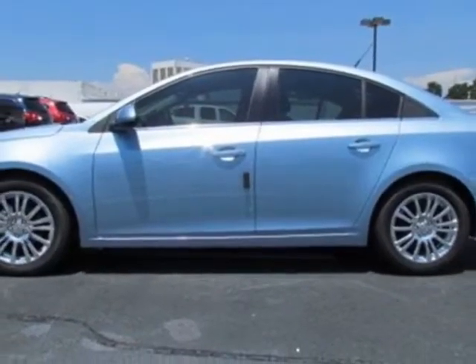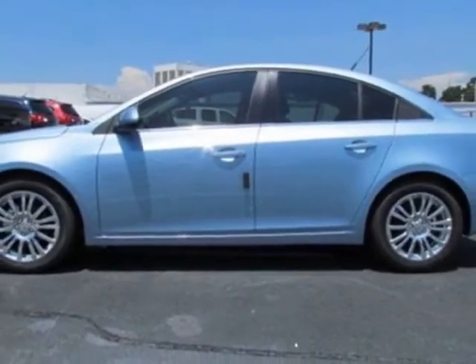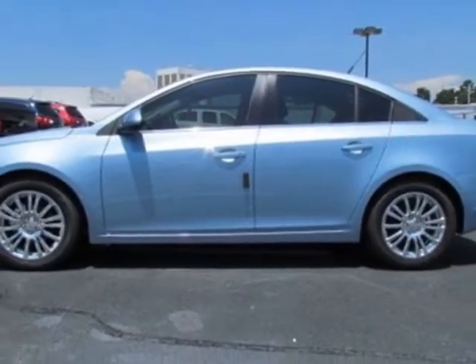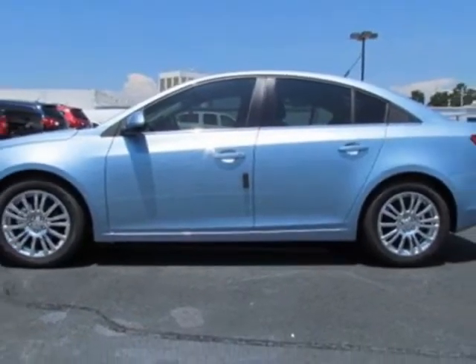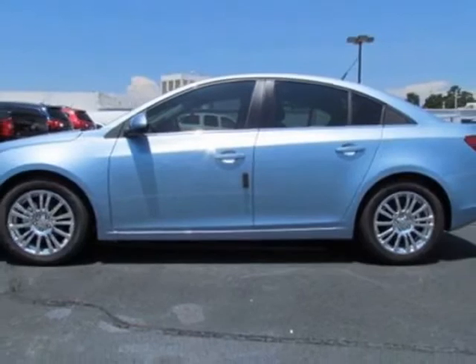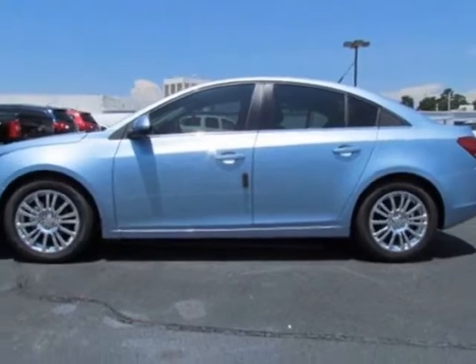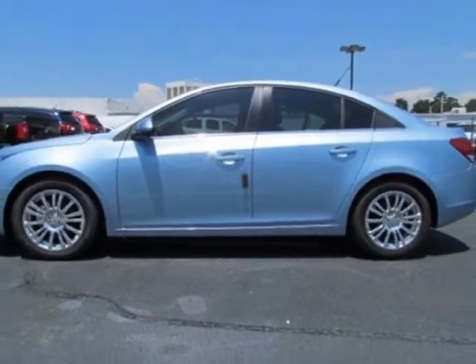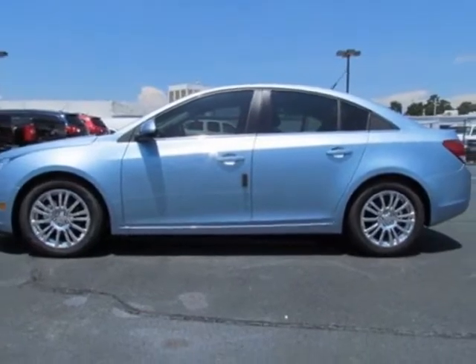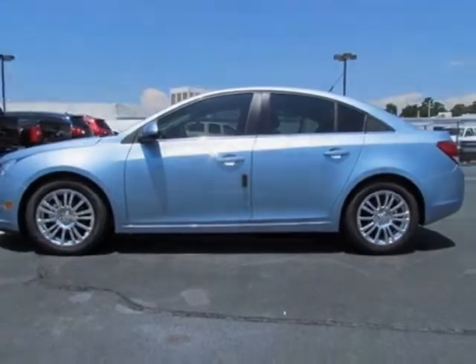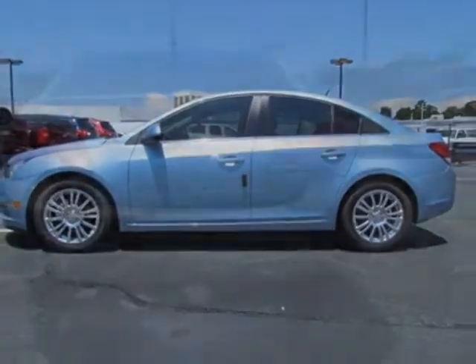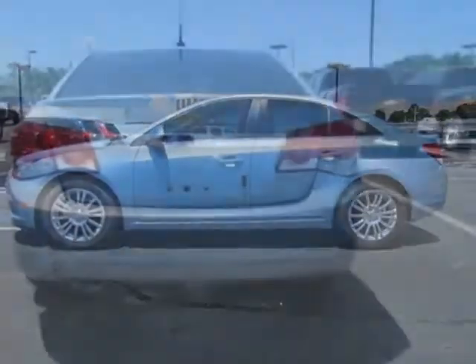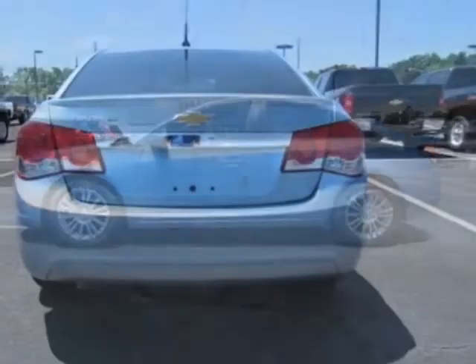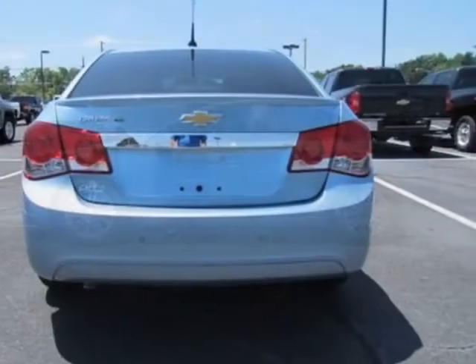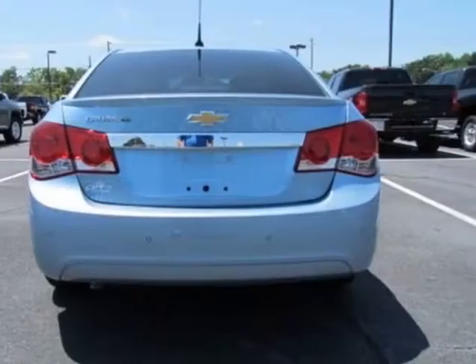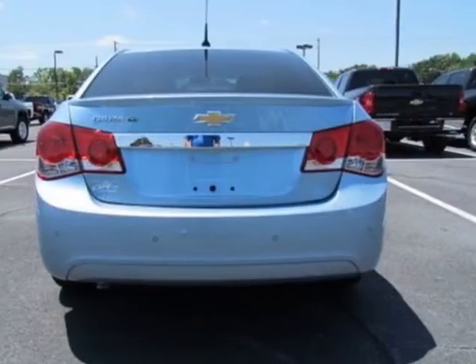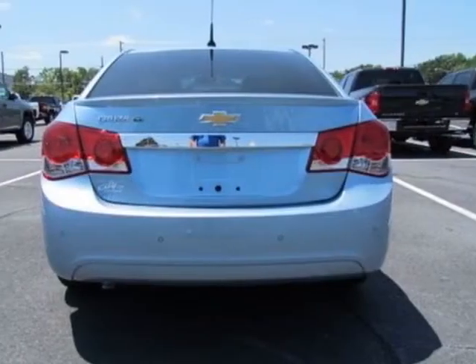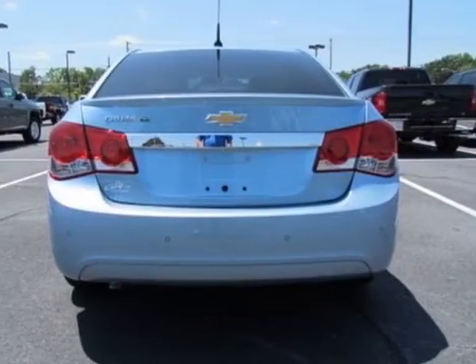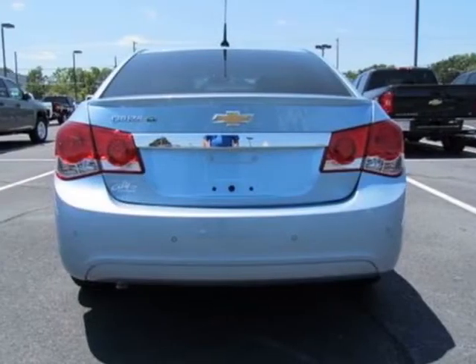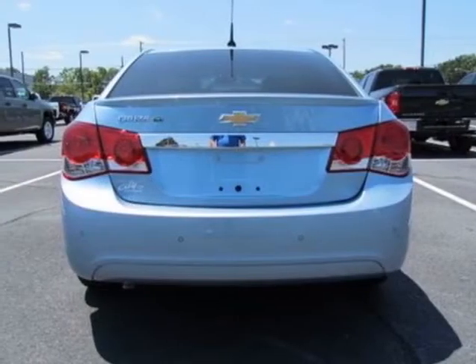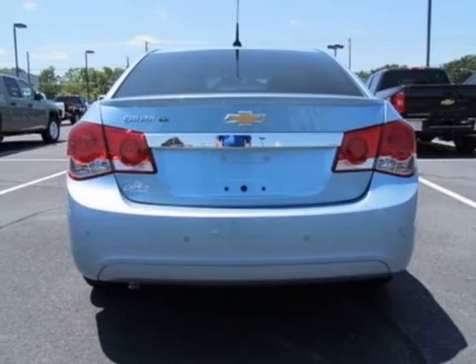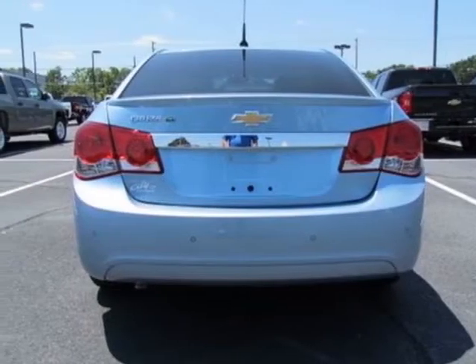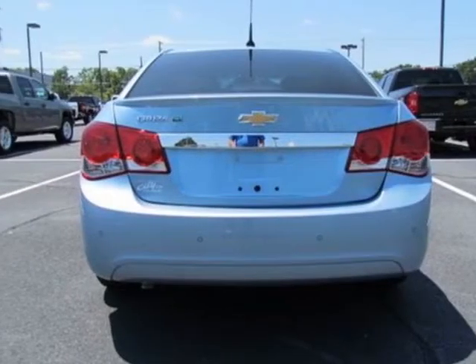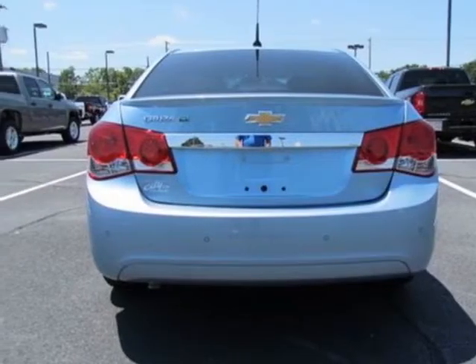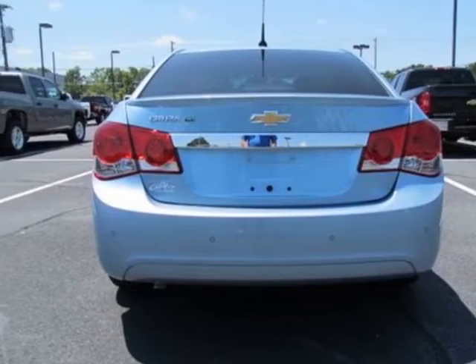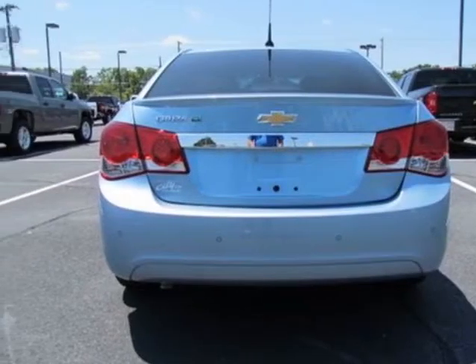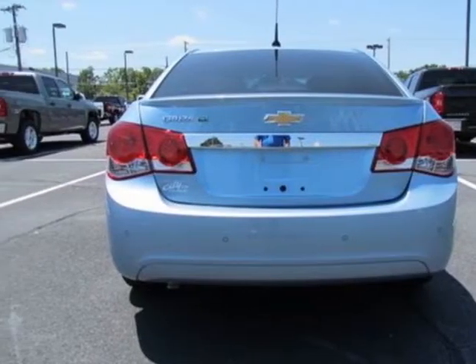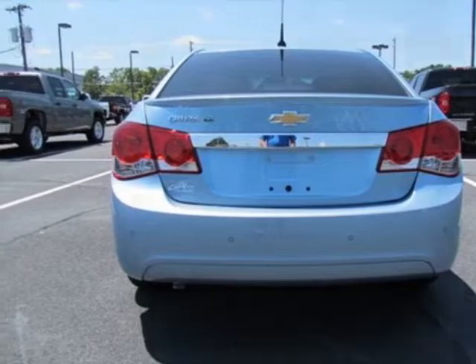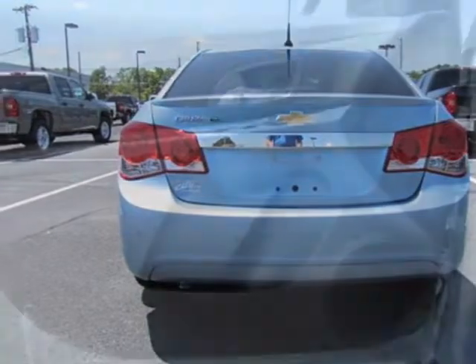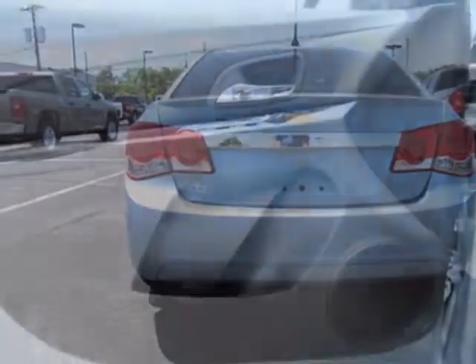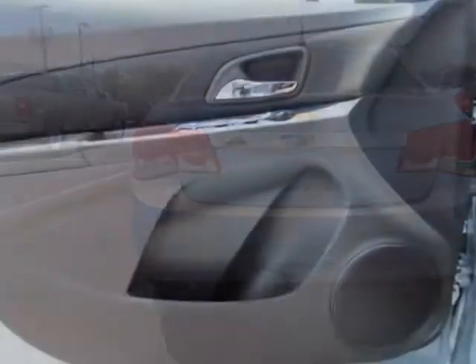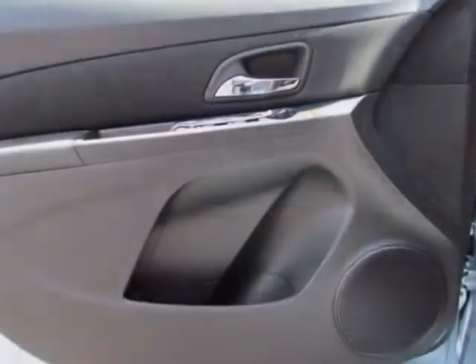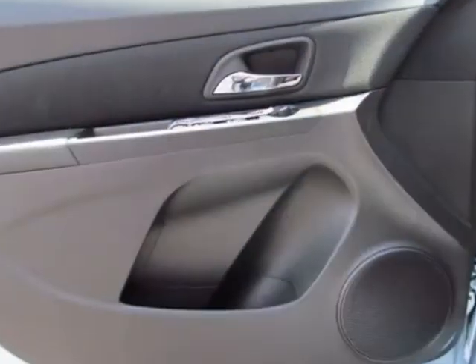This Cruze boasts a 1.4 liter inline-four engine and has a six-speed automatic transmission.